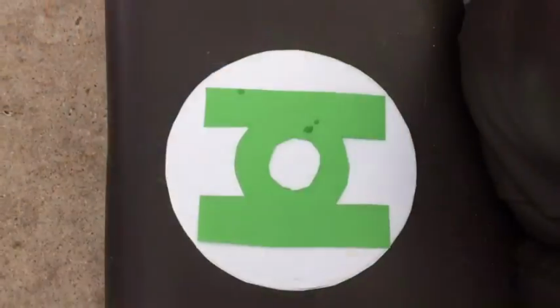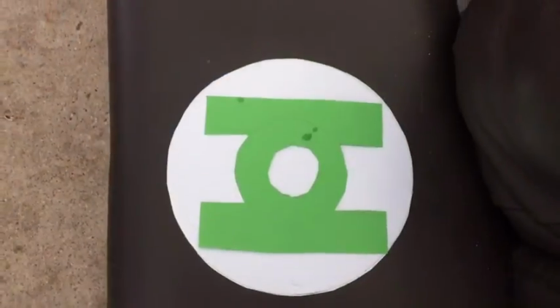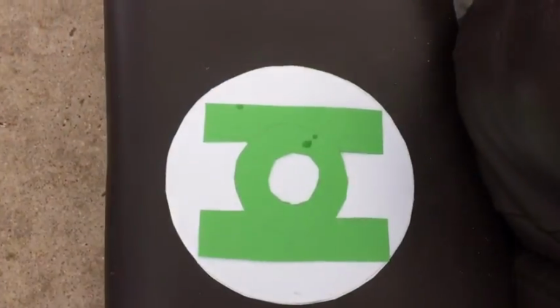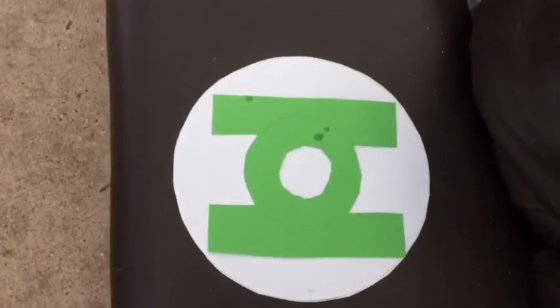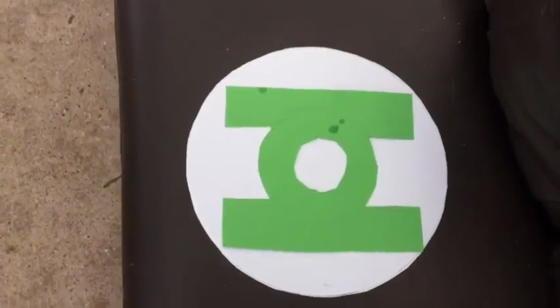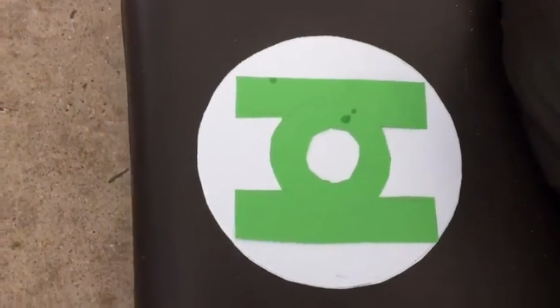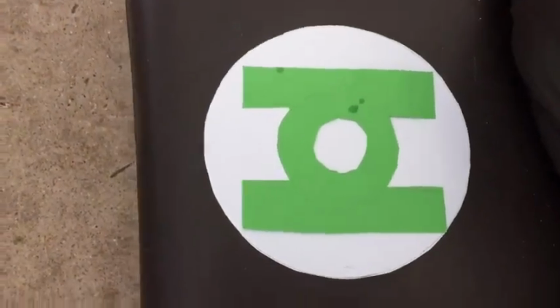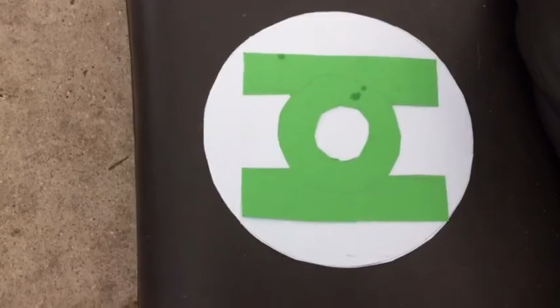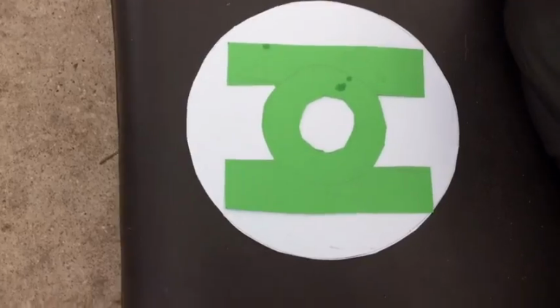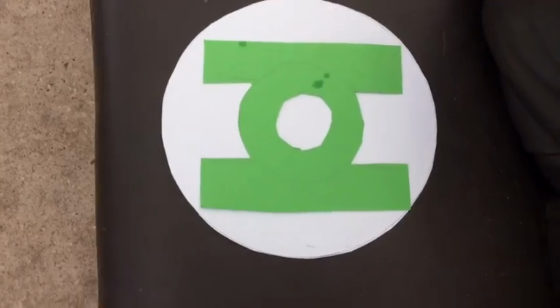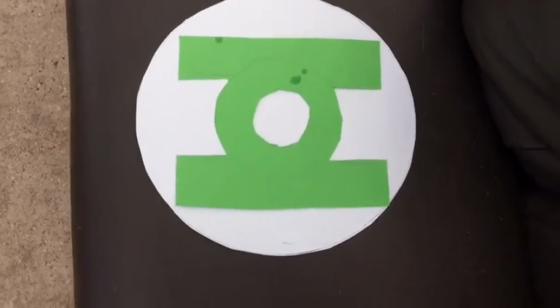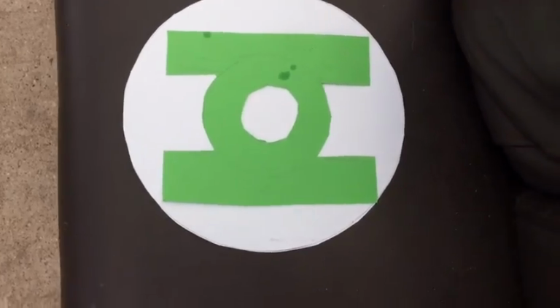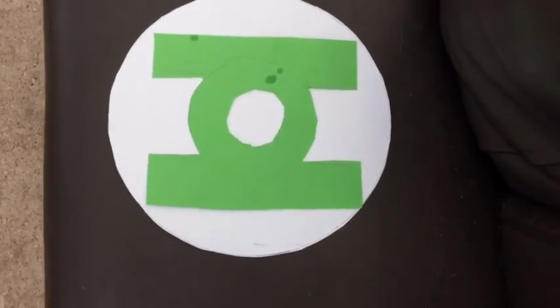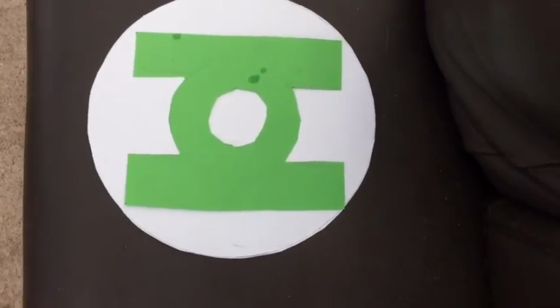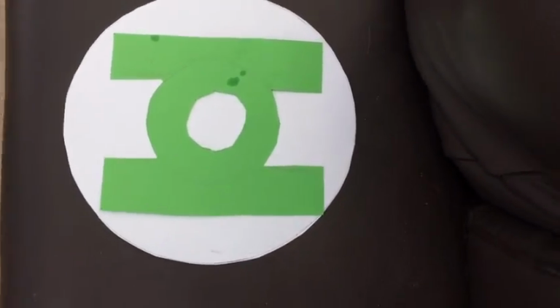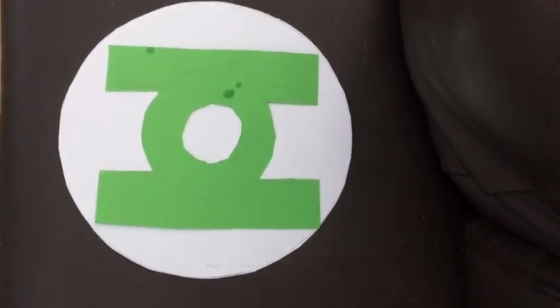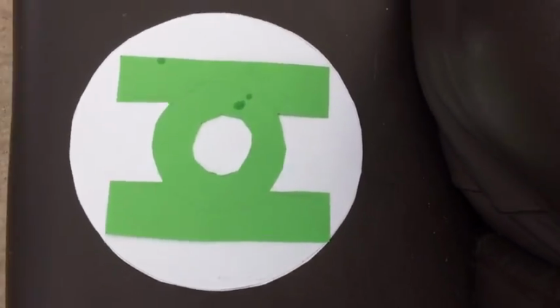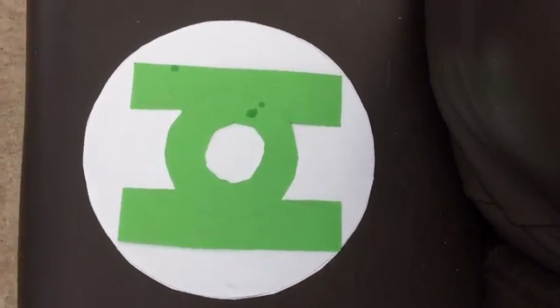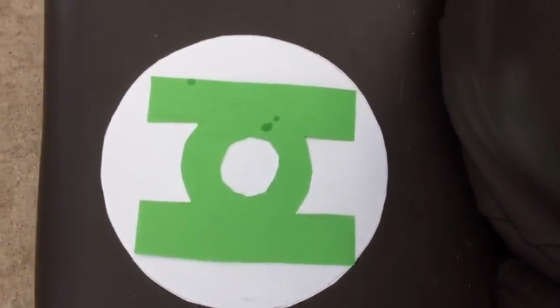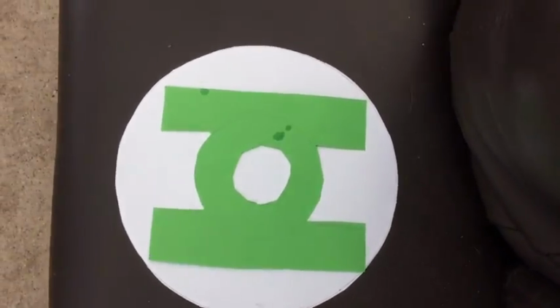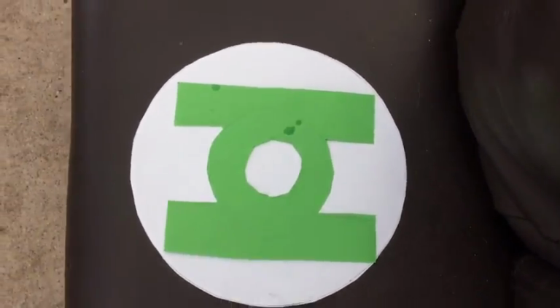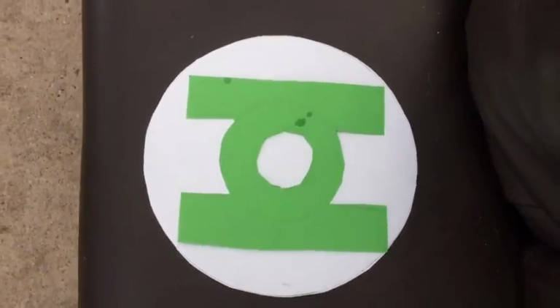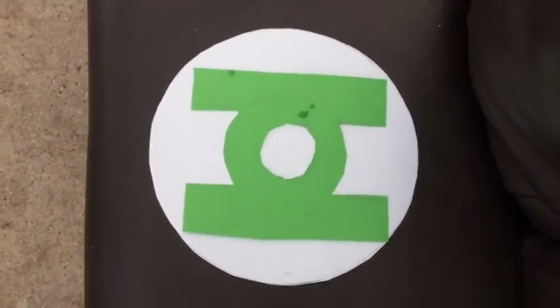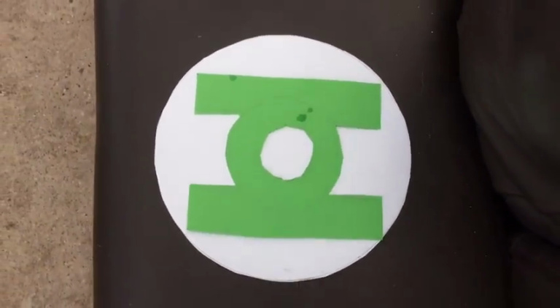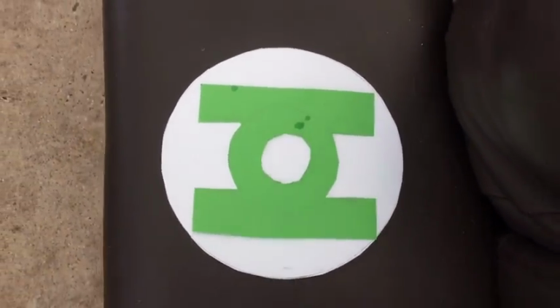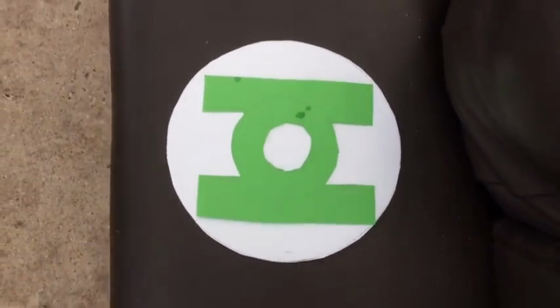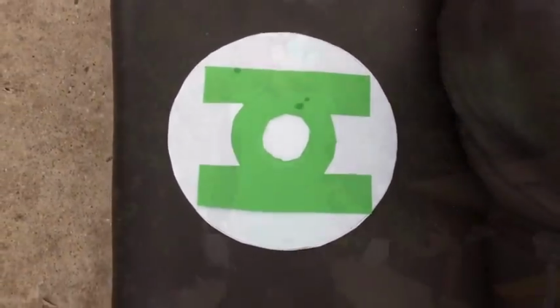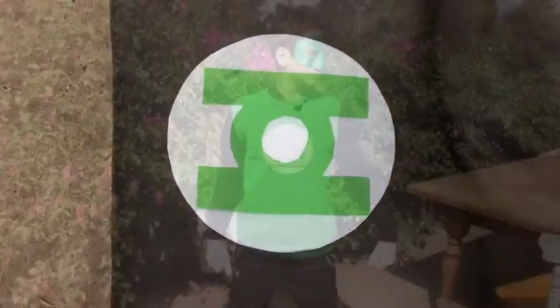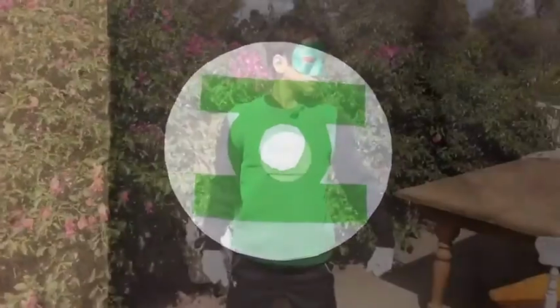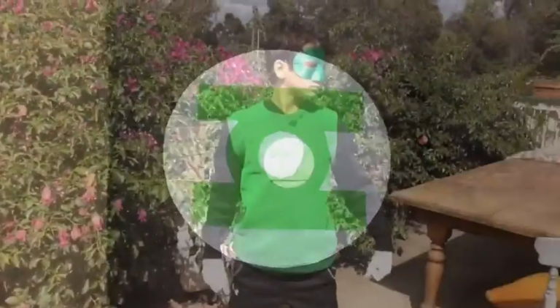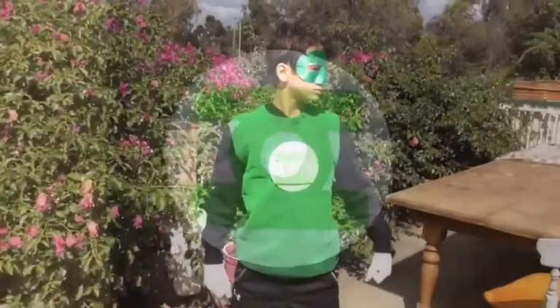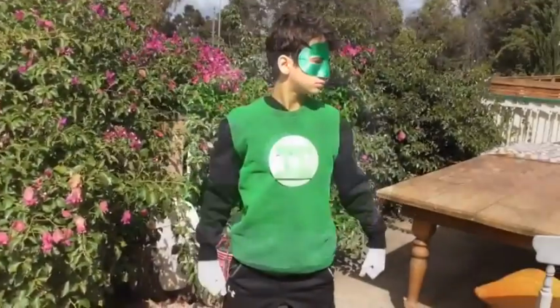I cut out green paper for the logo. Now I need to glue it onto the costume. Let's get started.